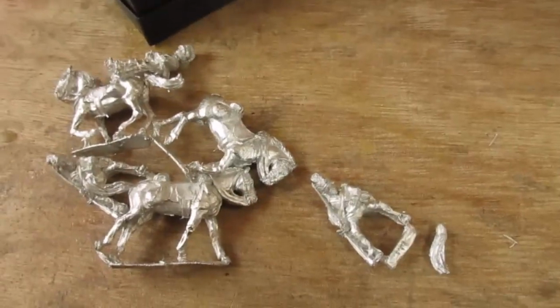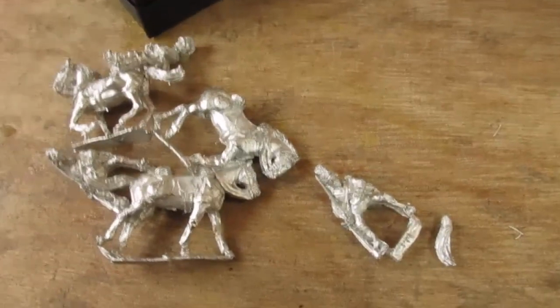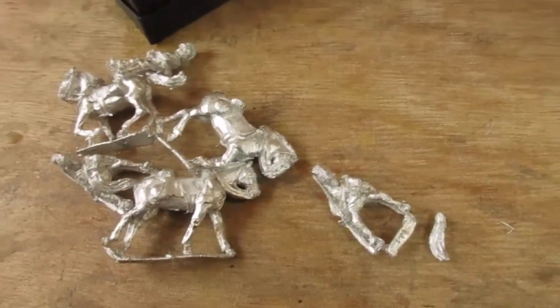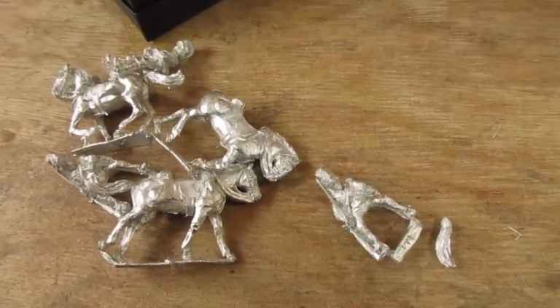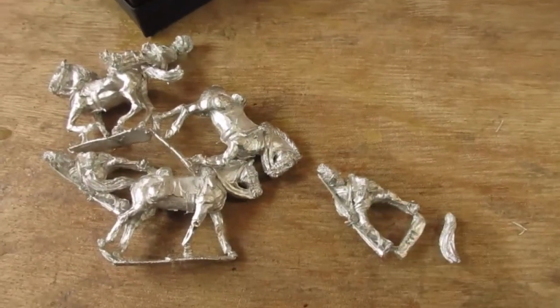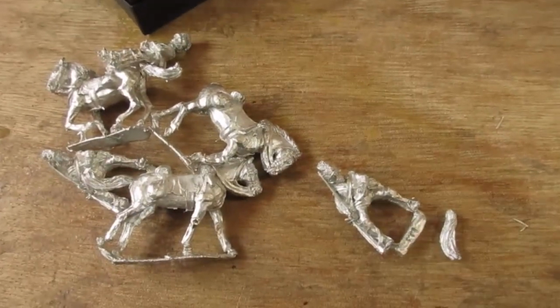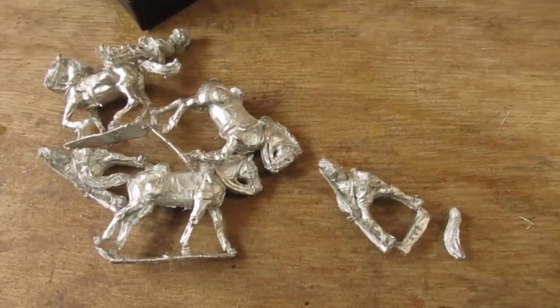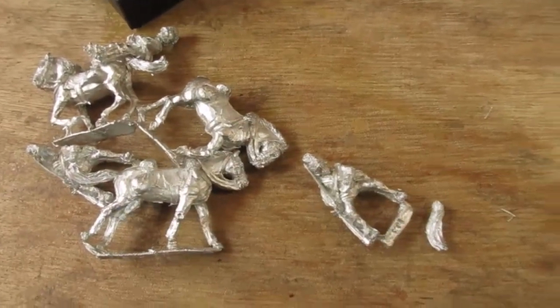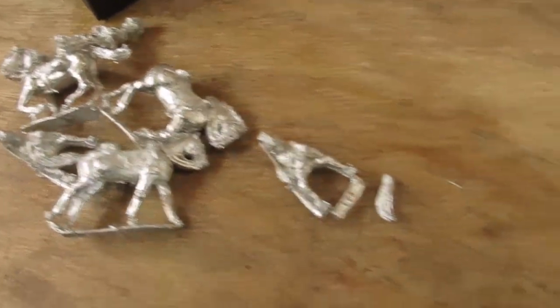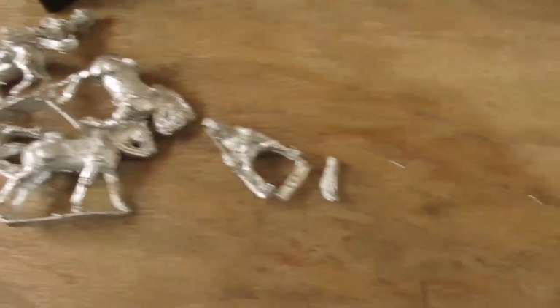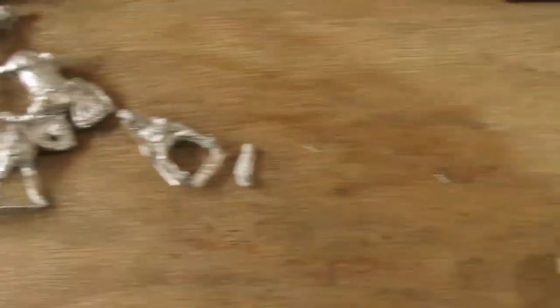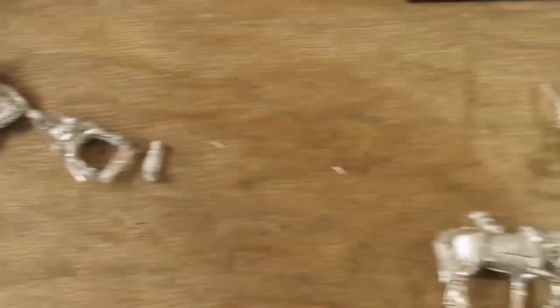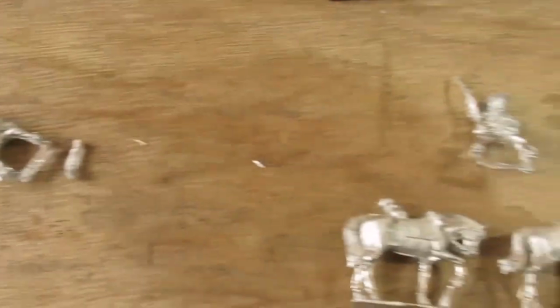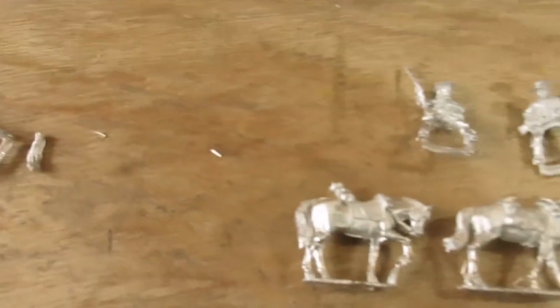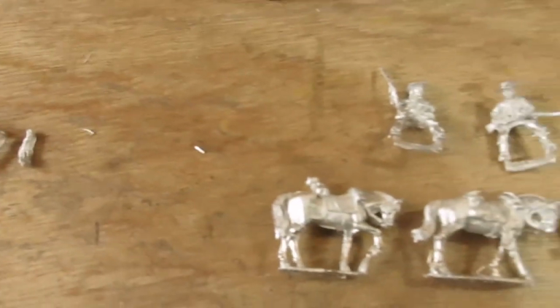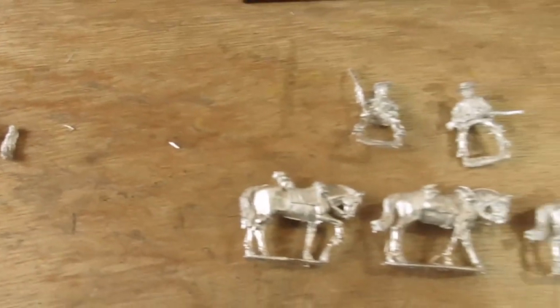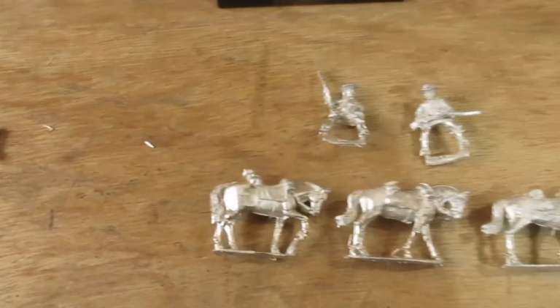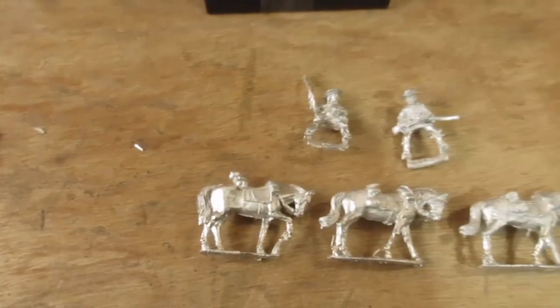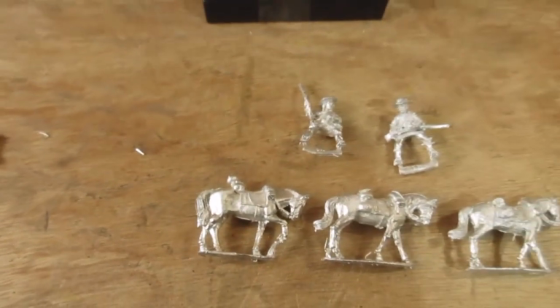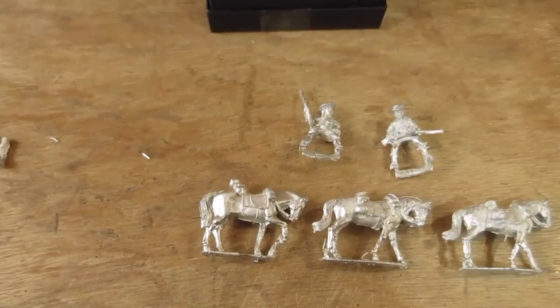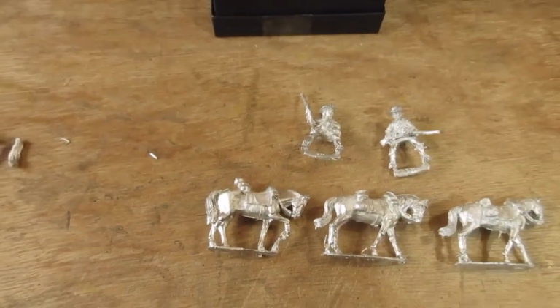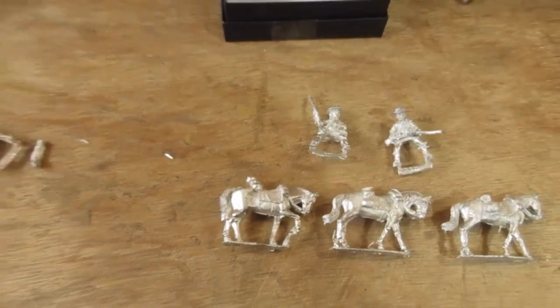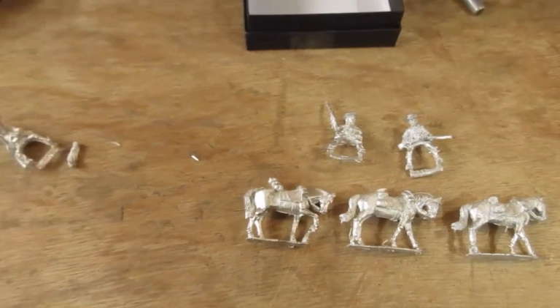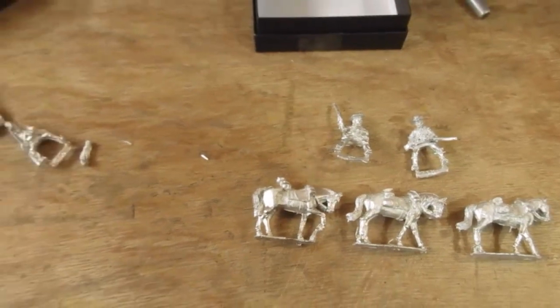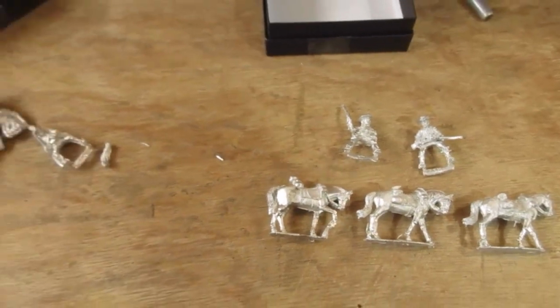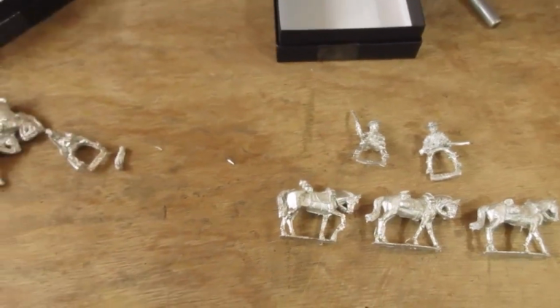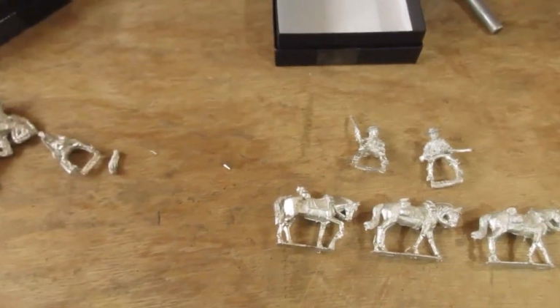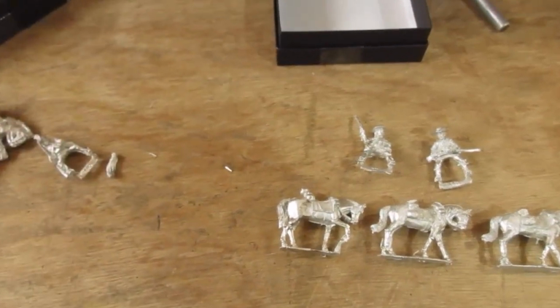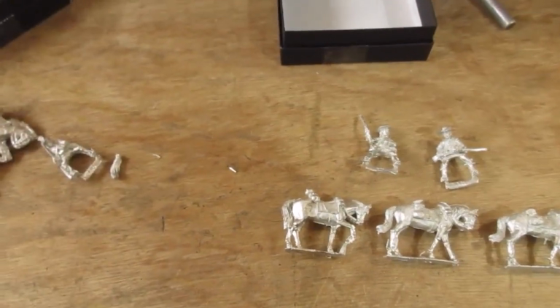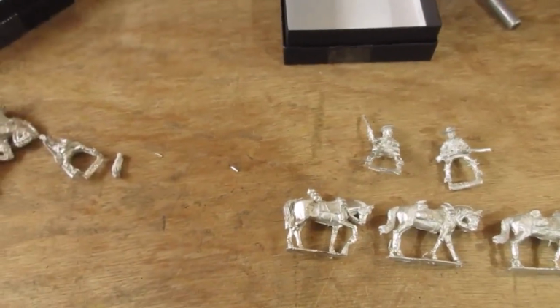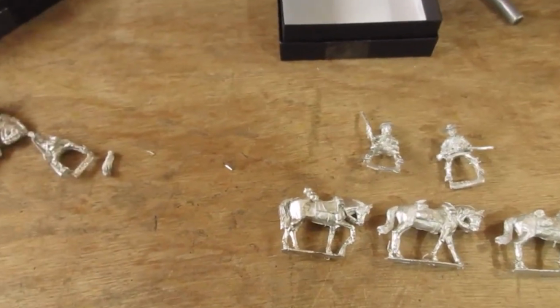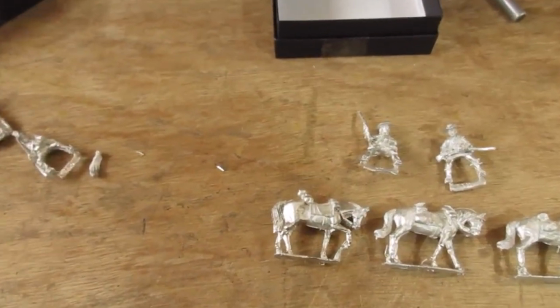So yeah, there we go — that's my little purchase of today. Thanks for checking in, and bye for now.